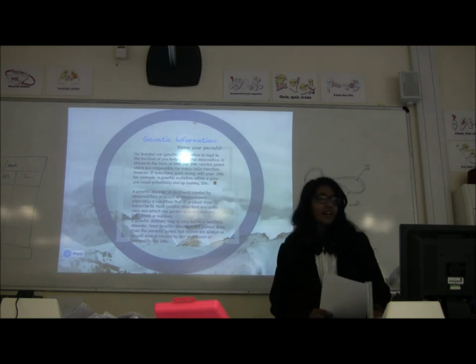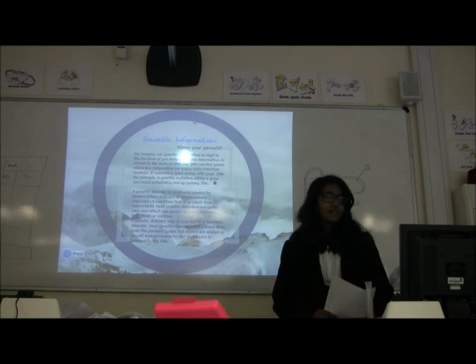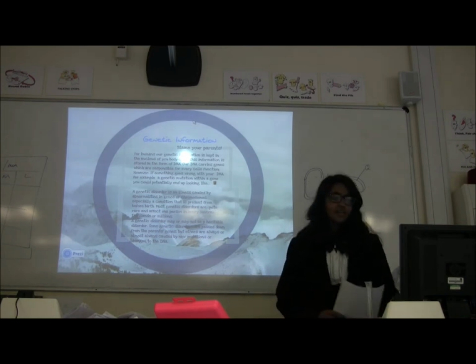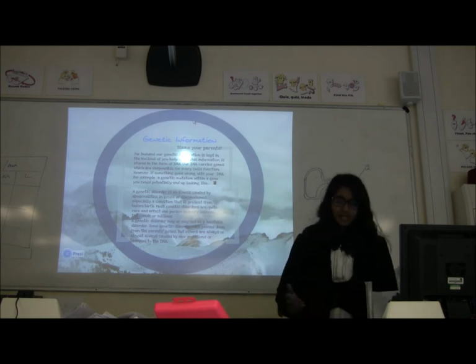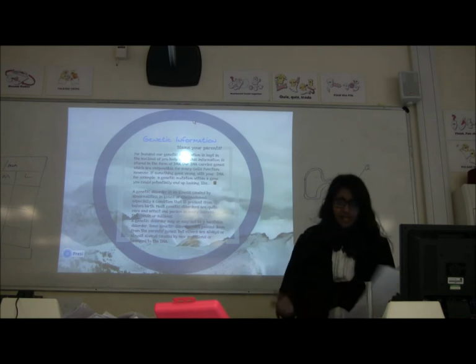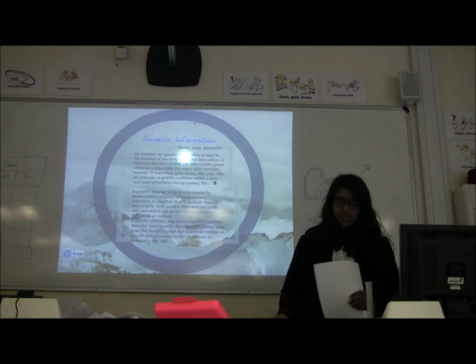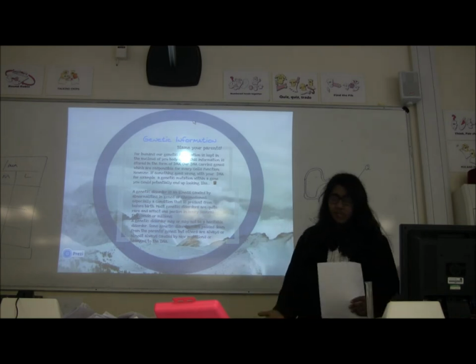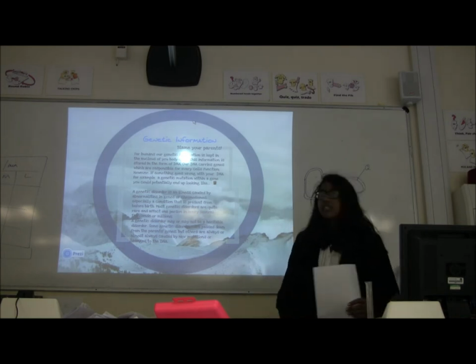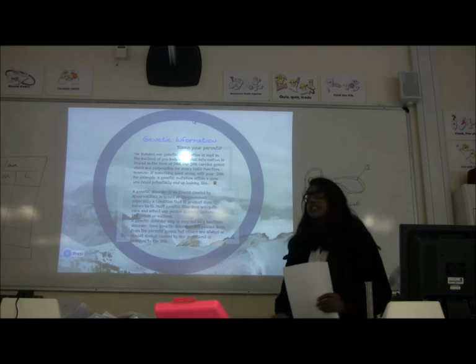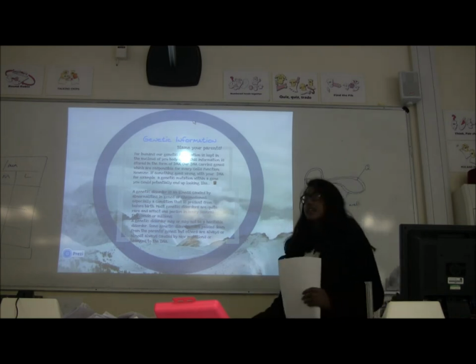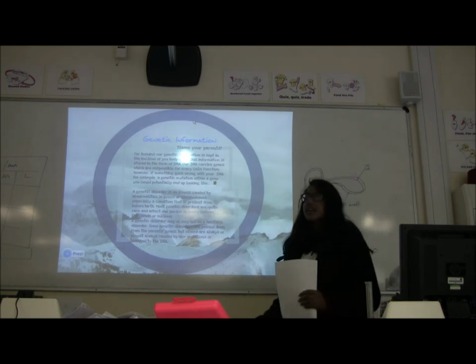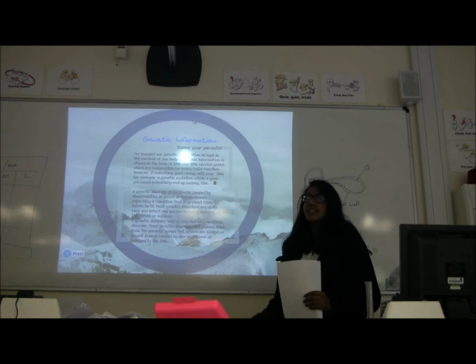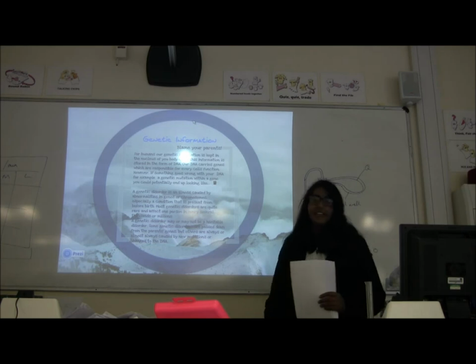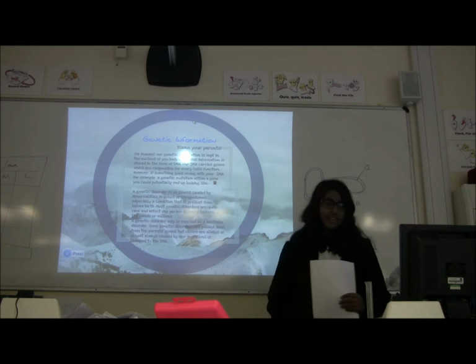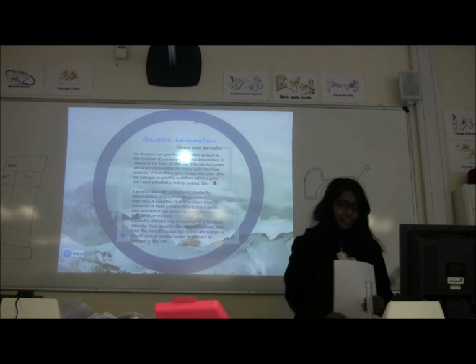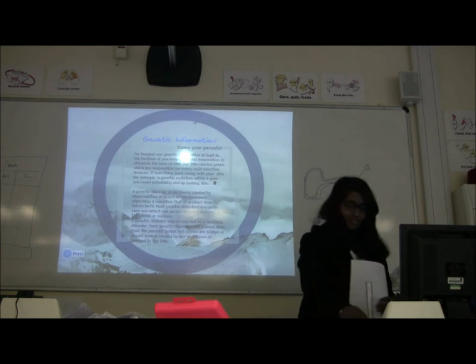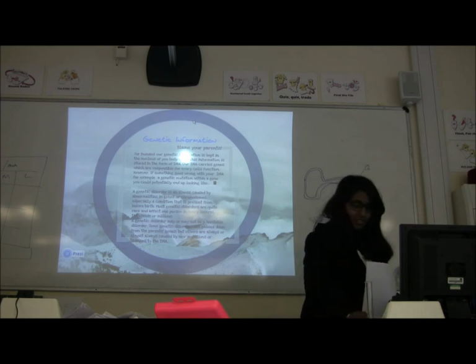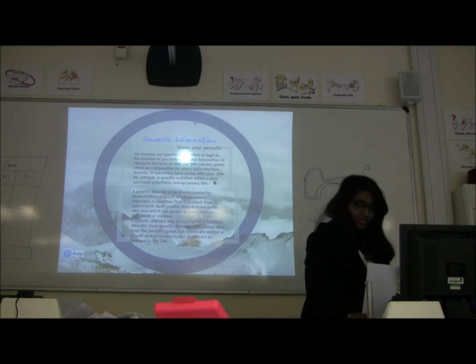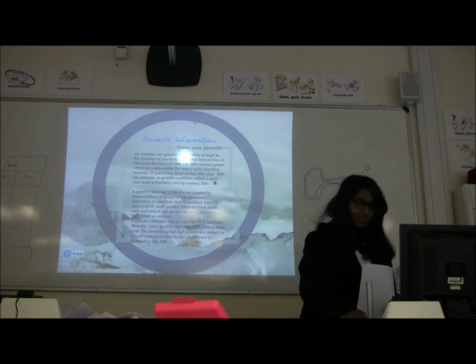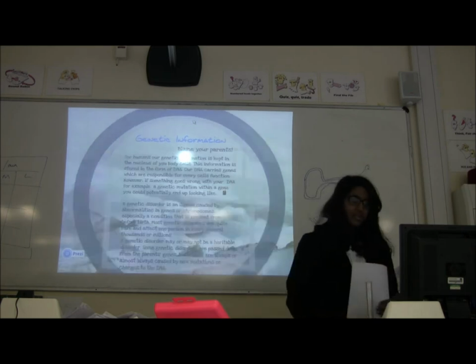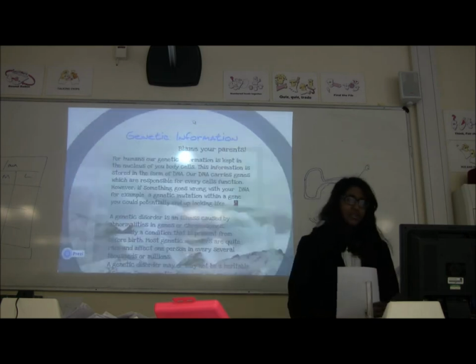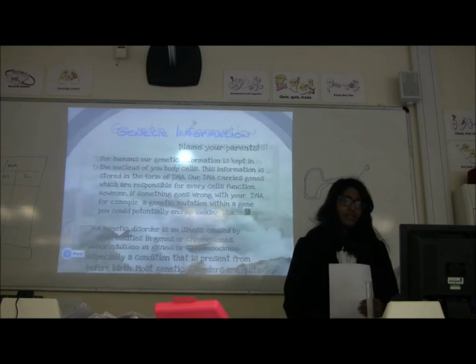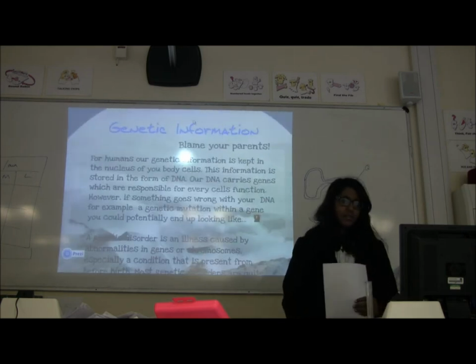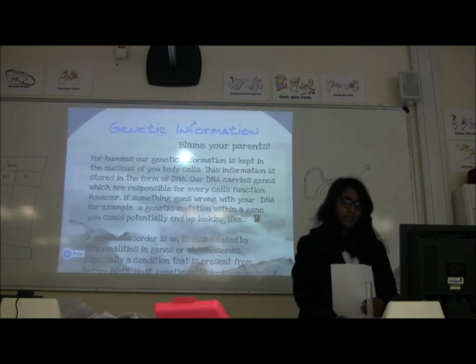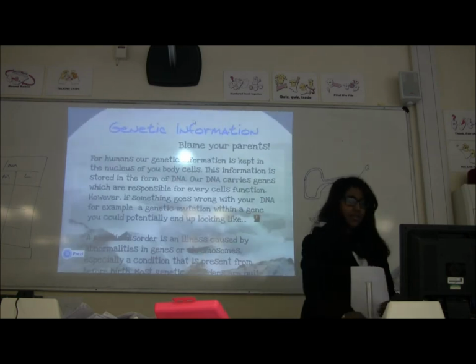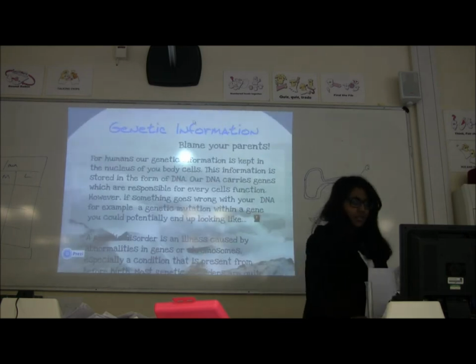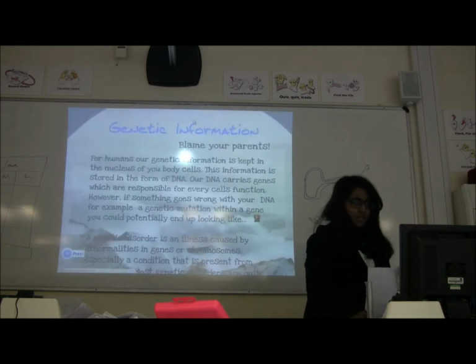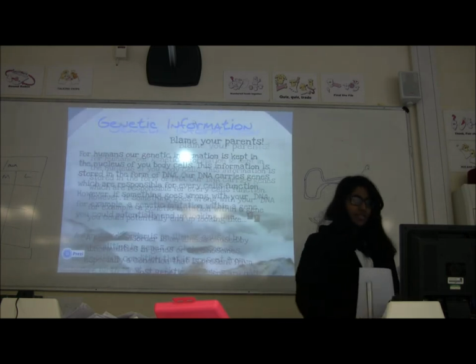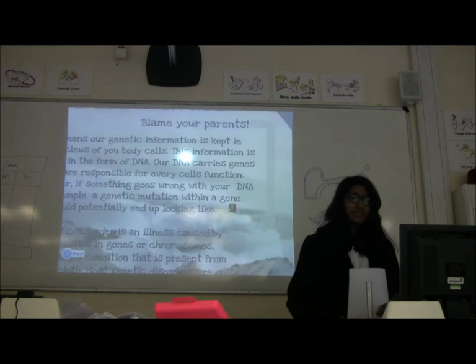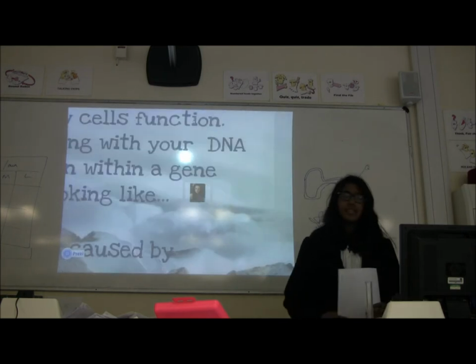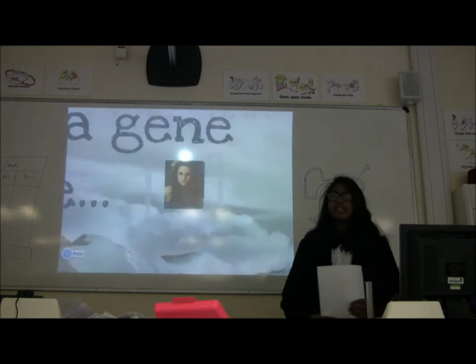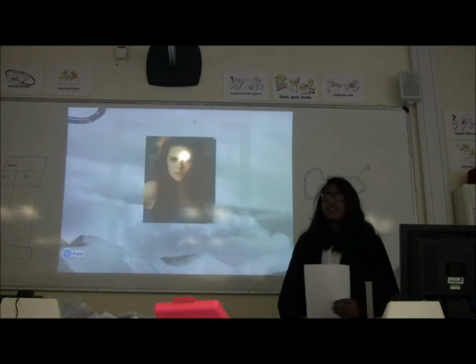But if mutations occur, then you might end up looking like this.